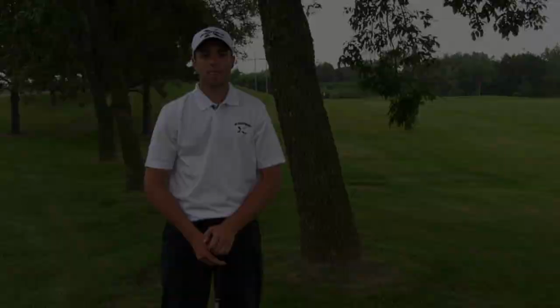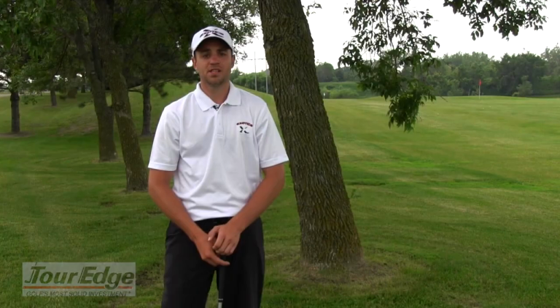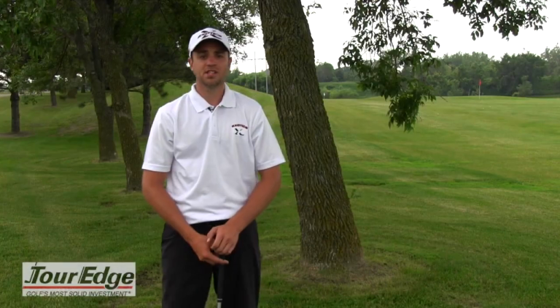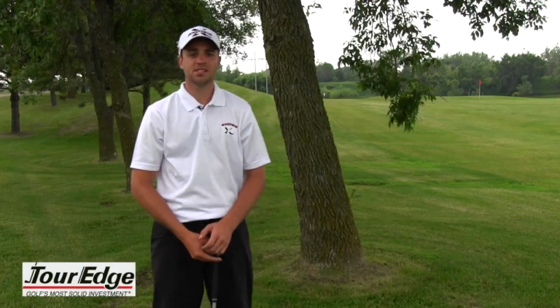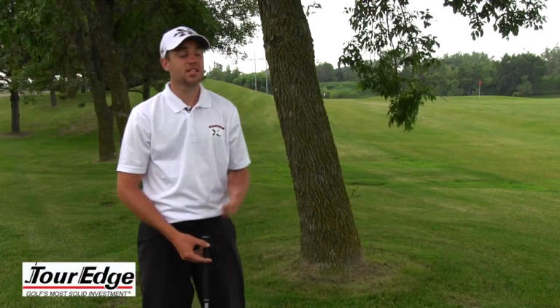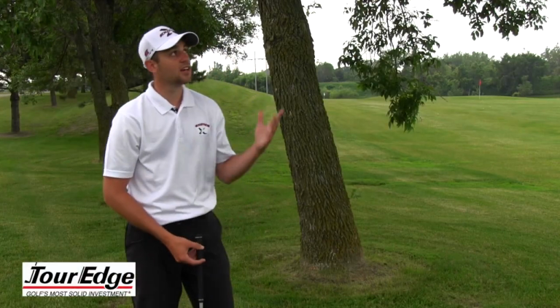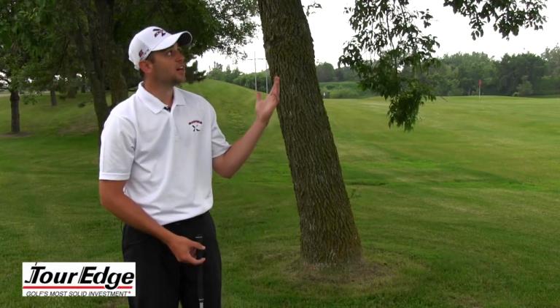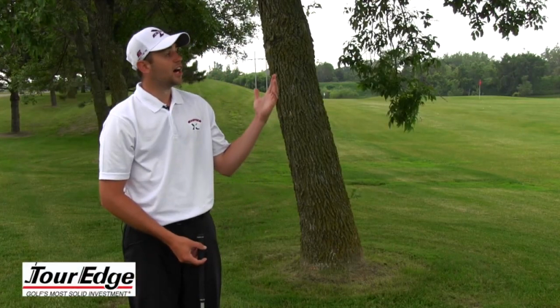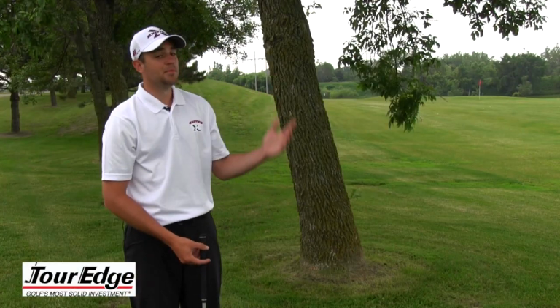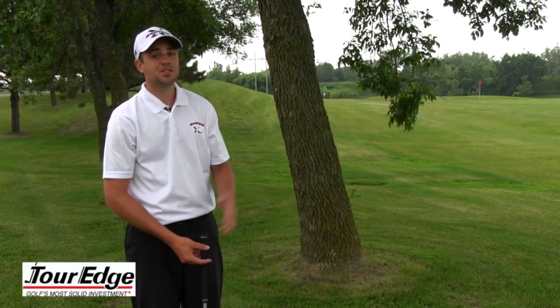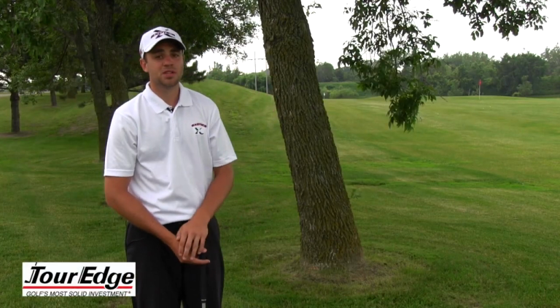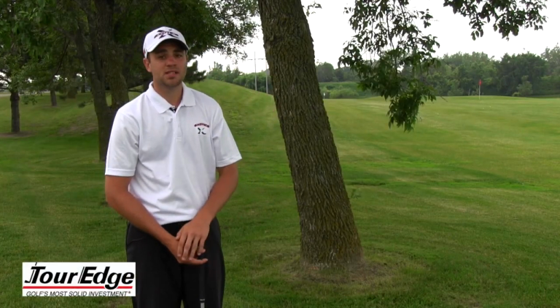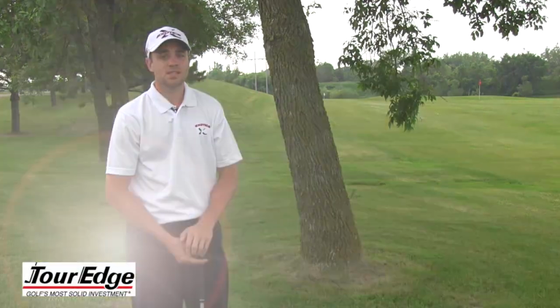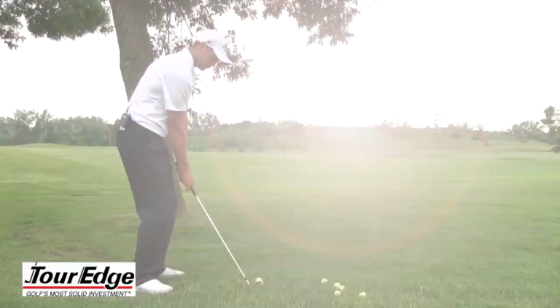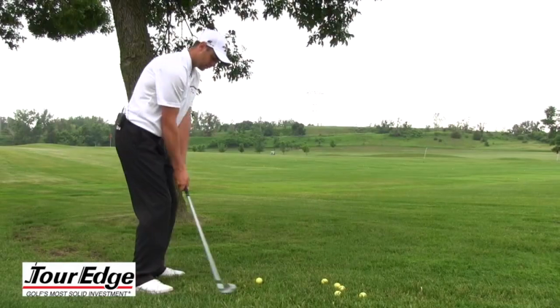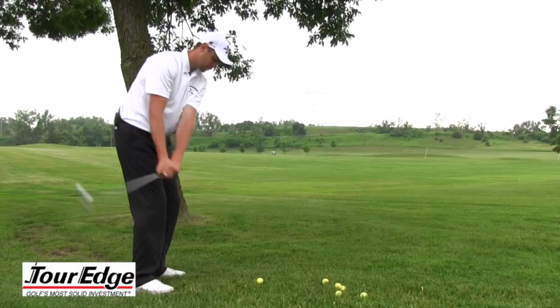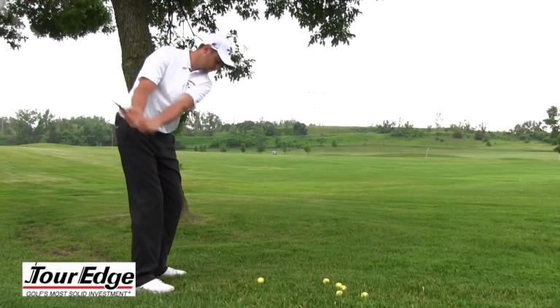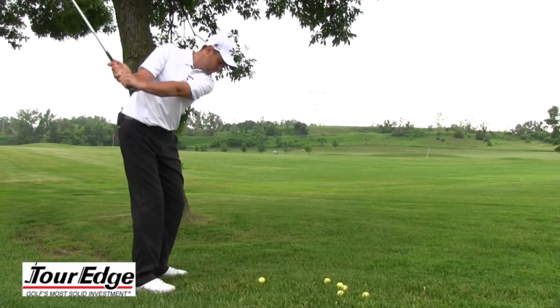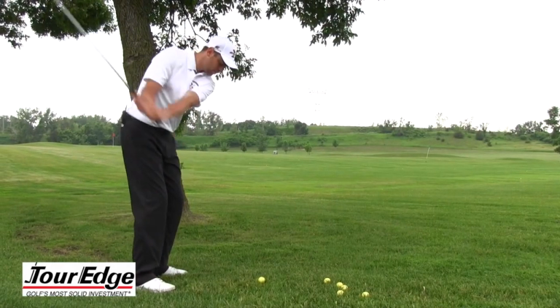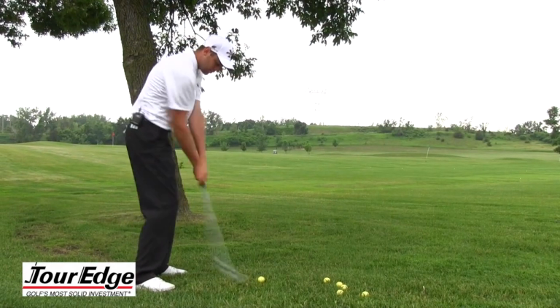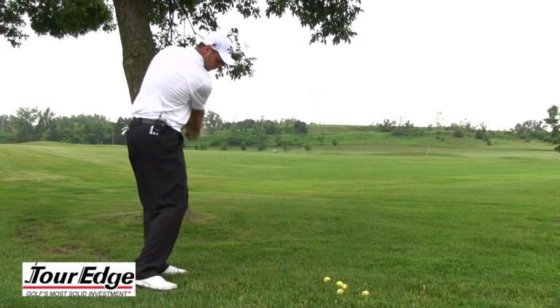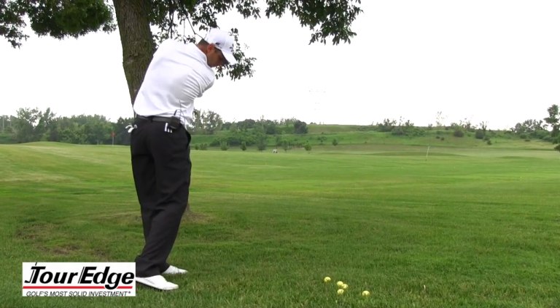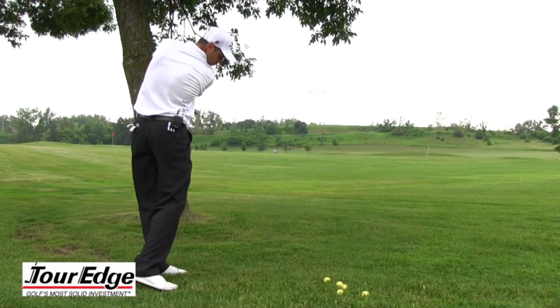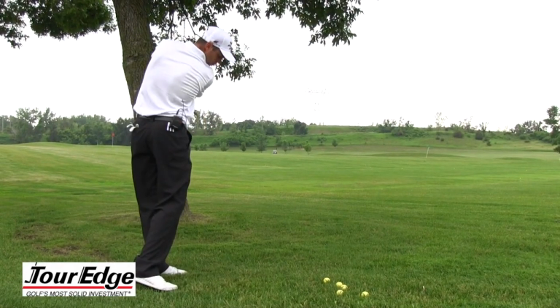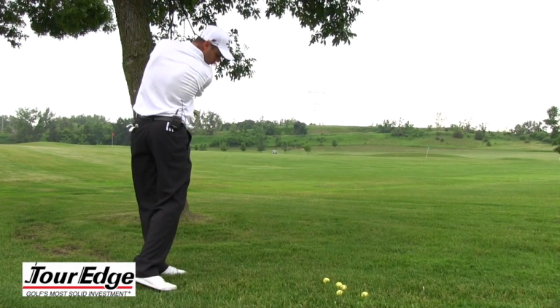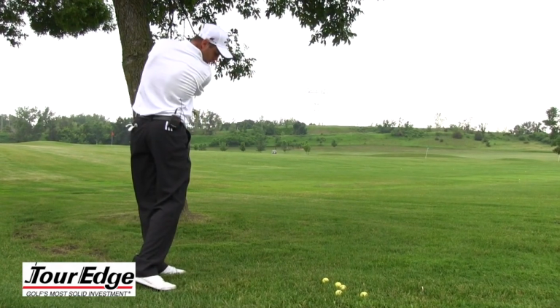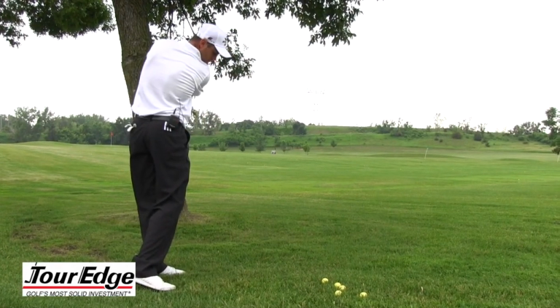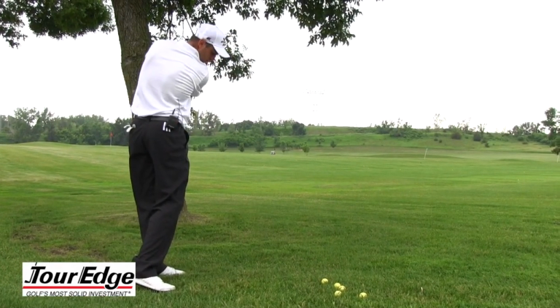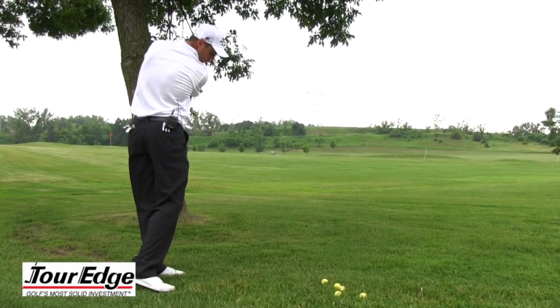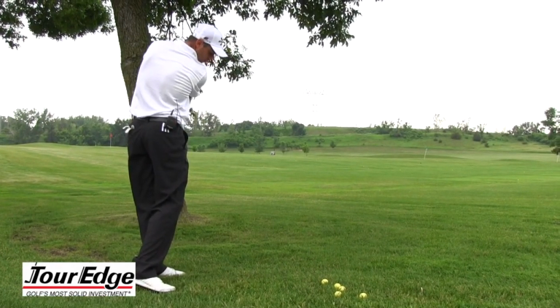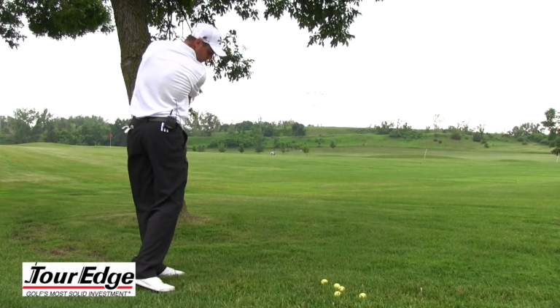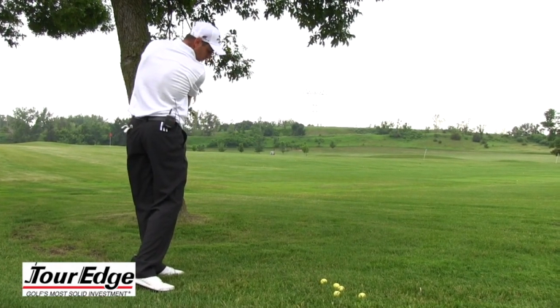As you can see here, I'm in the trees, and in order to get the ball back into play, we have to flight the ball slightly lower.